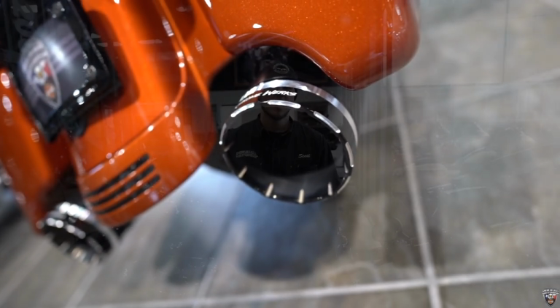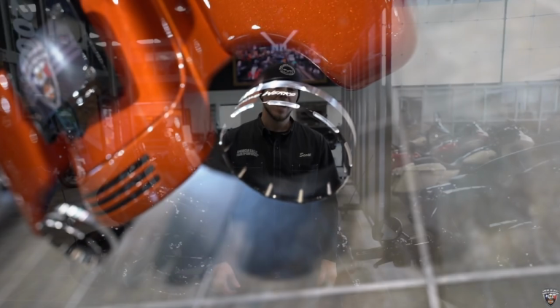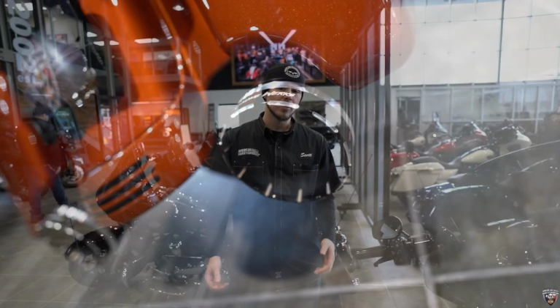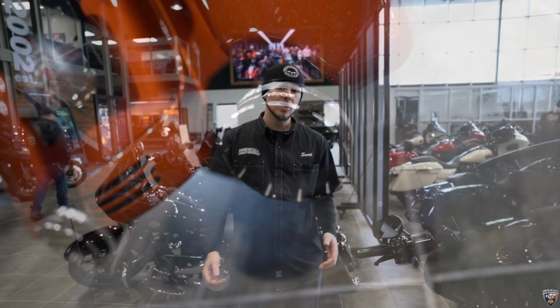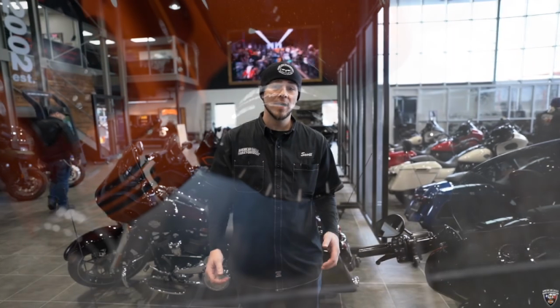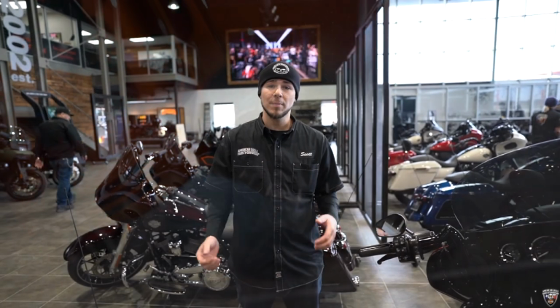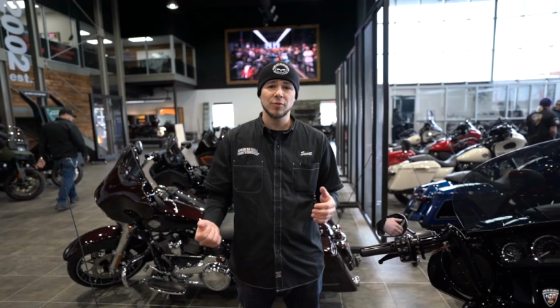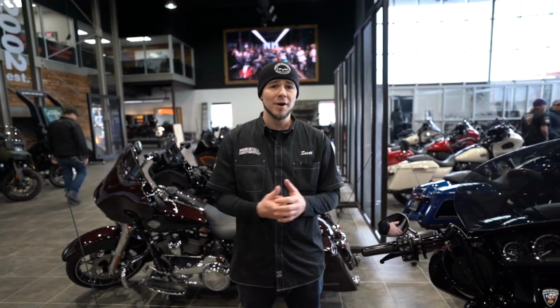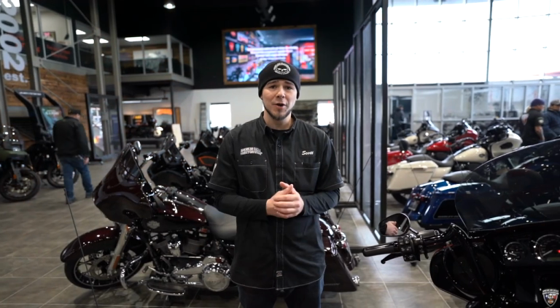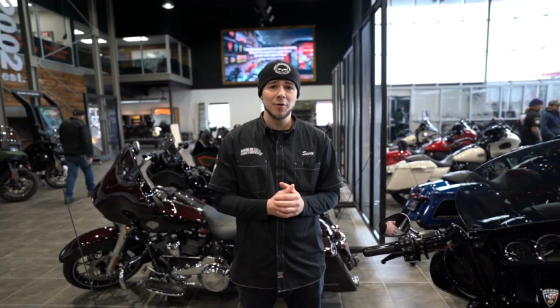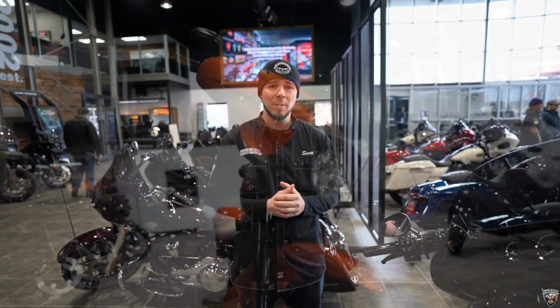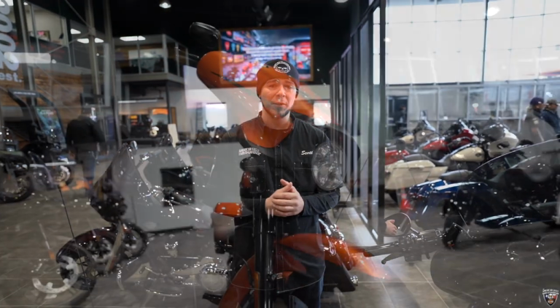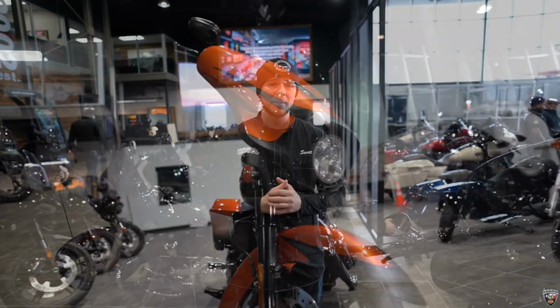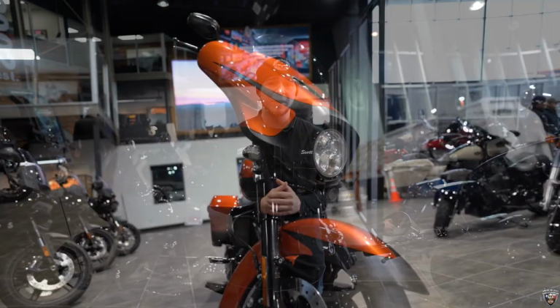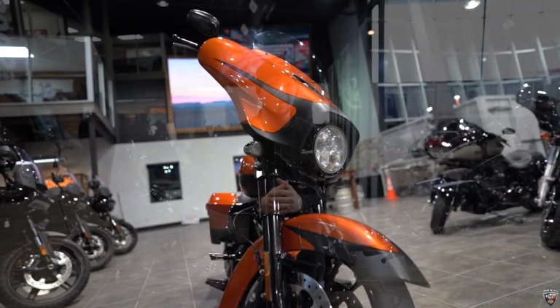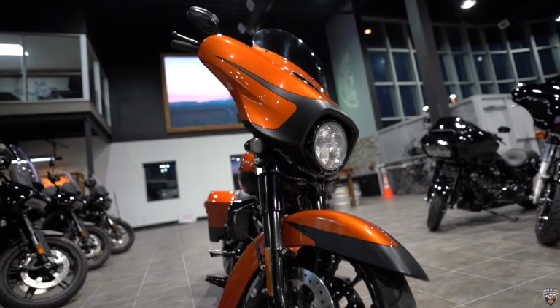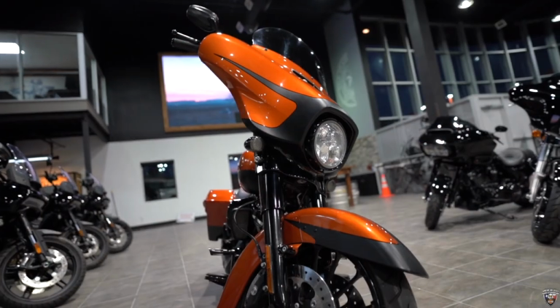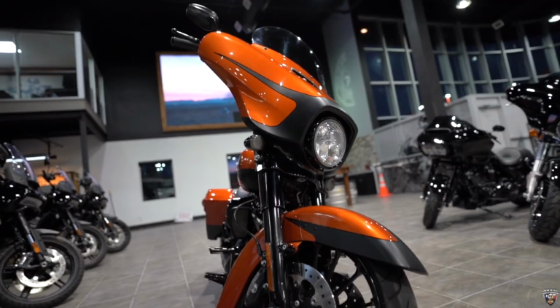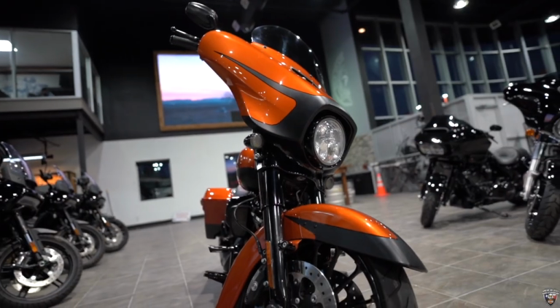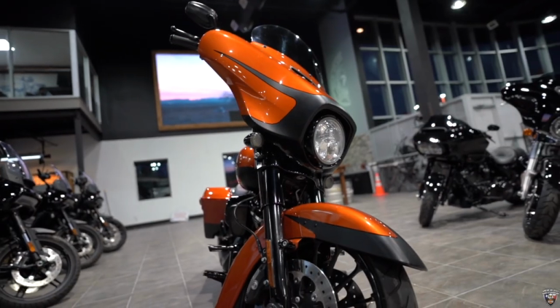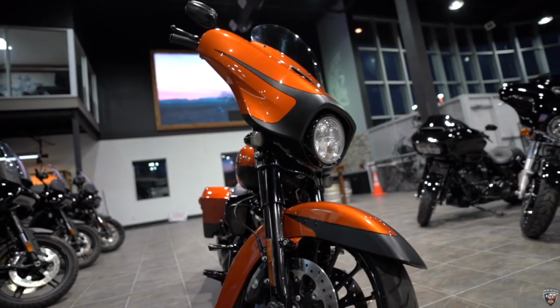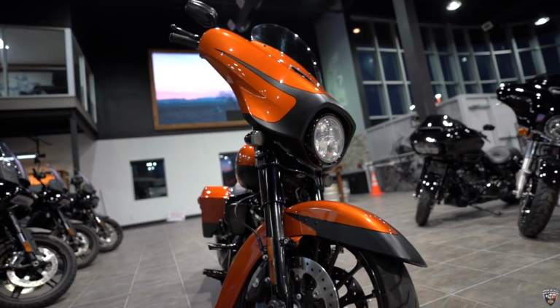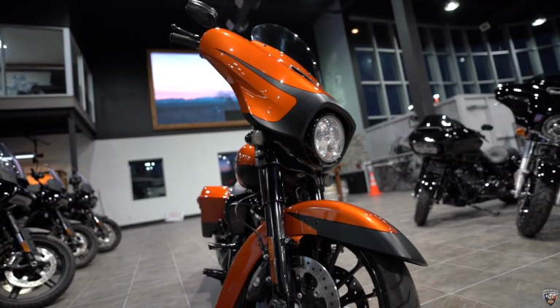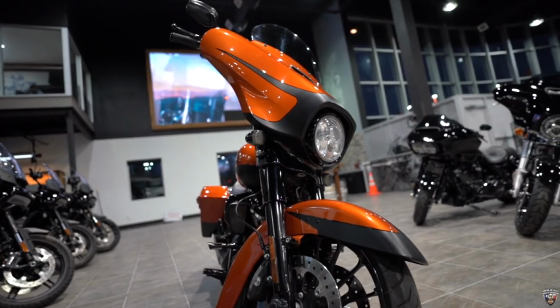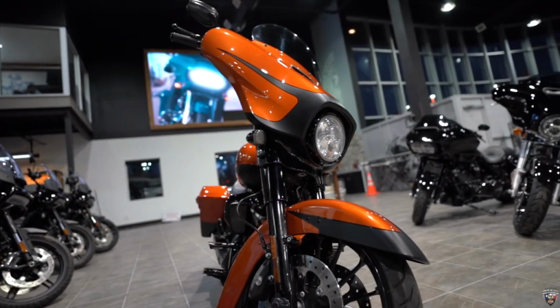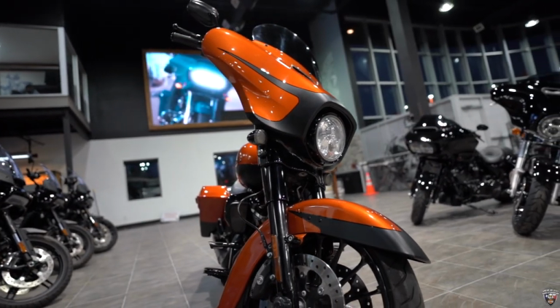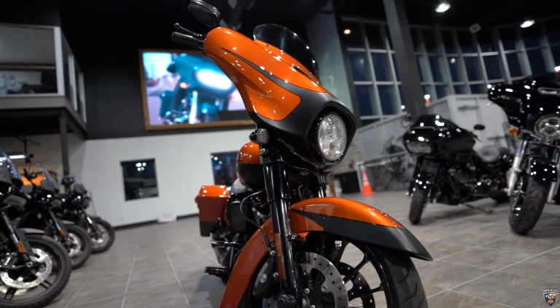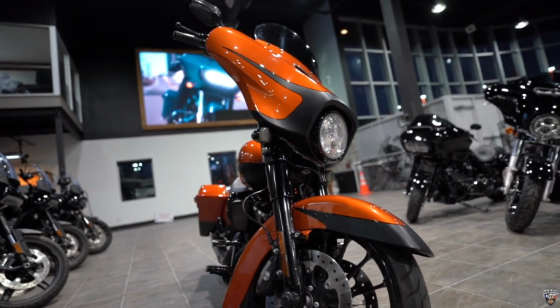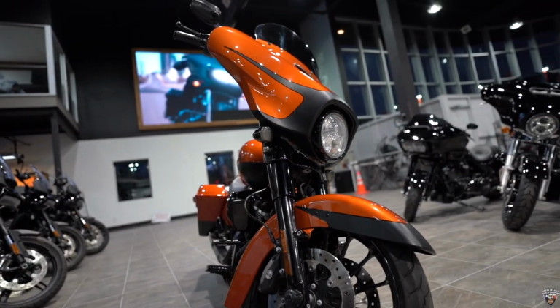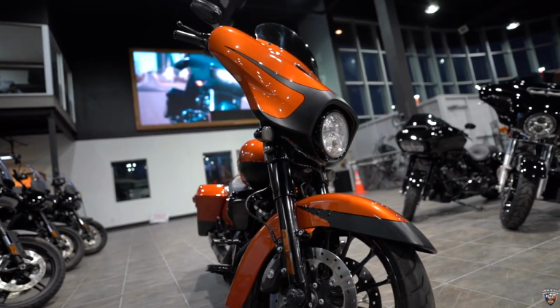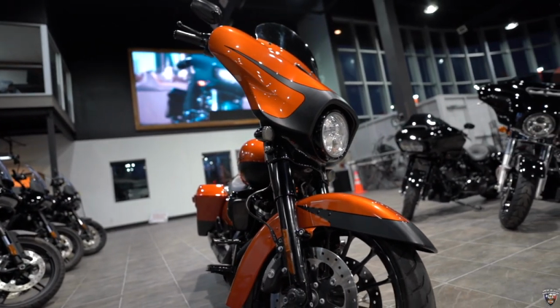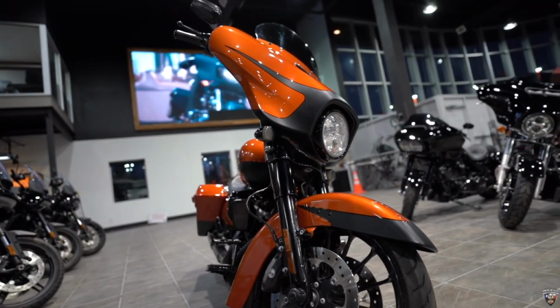I know it's cold out but throw on a coat, come up here to American Eagle and test ride any one of our beautiful bikes, including this one today.